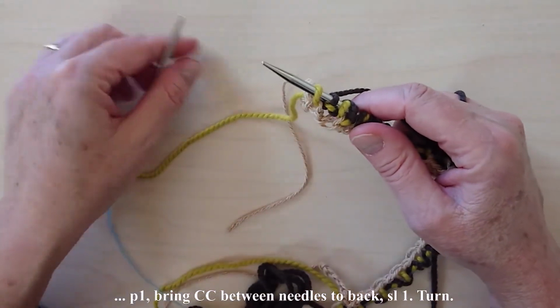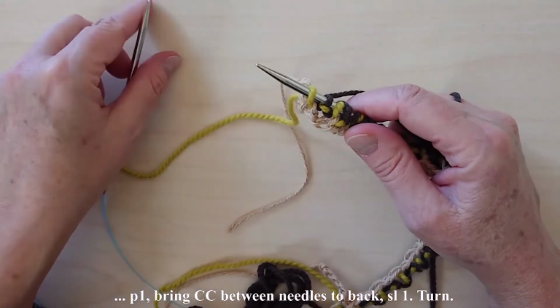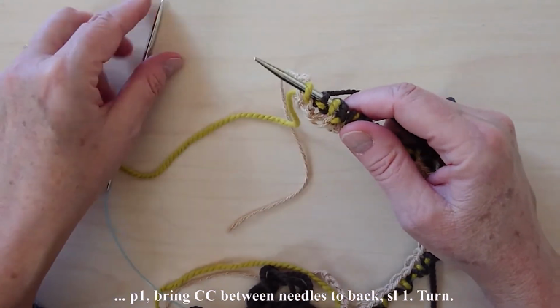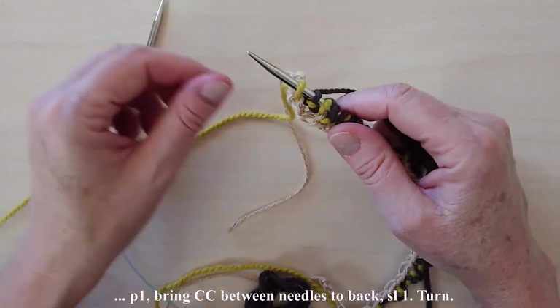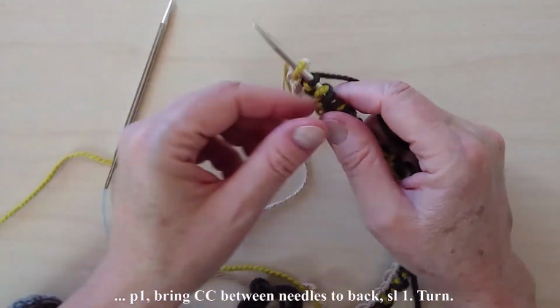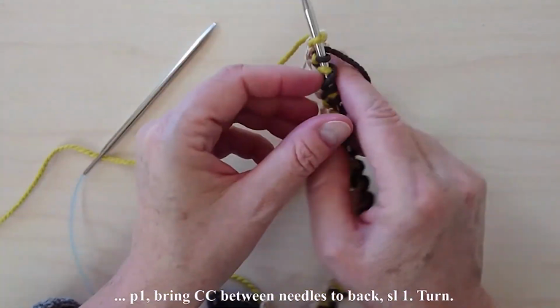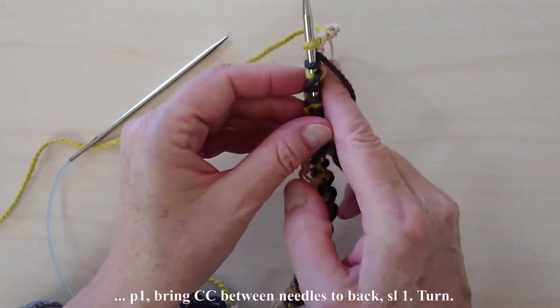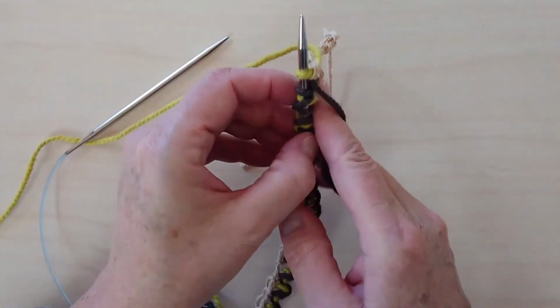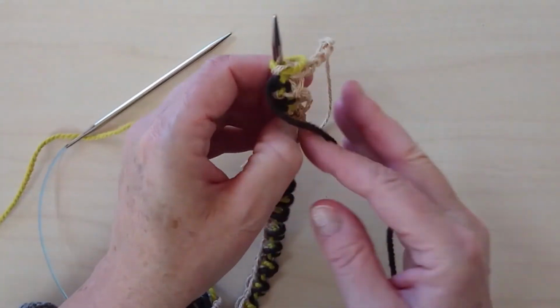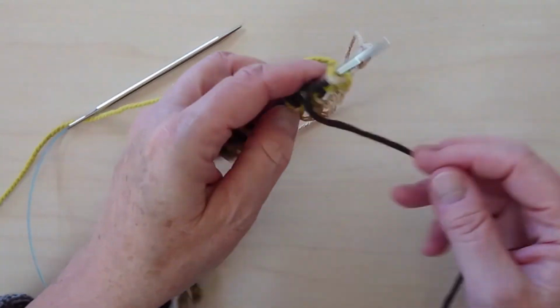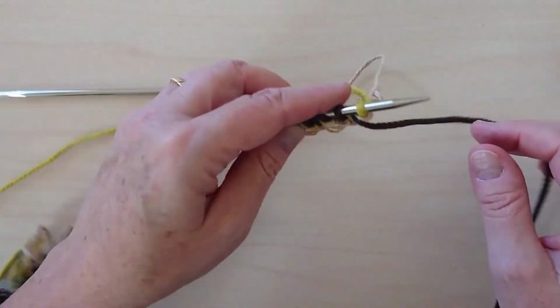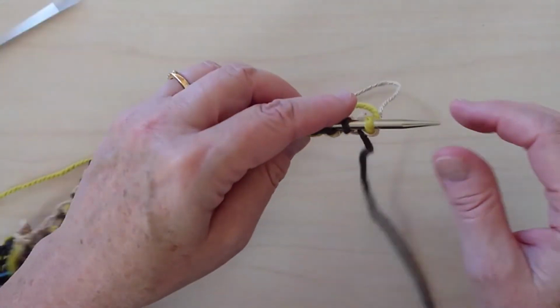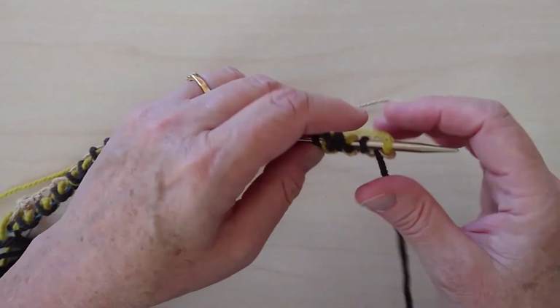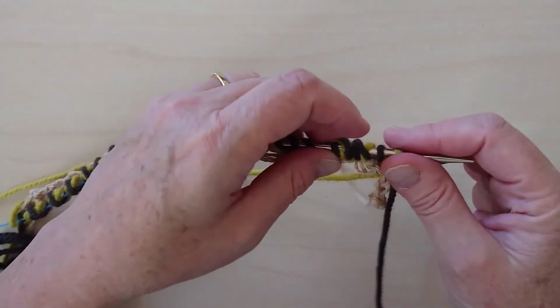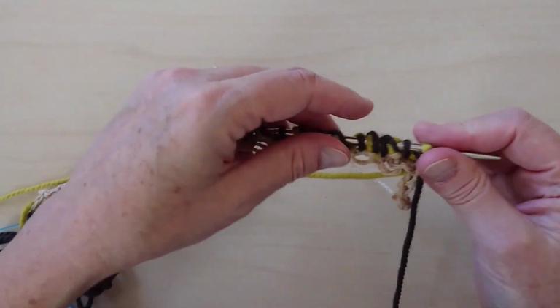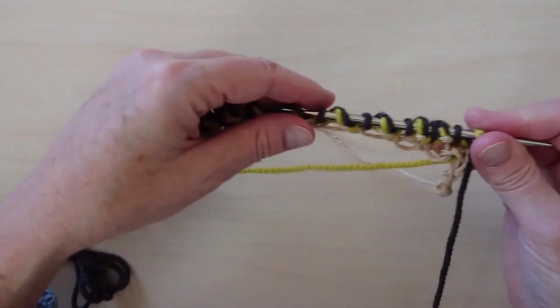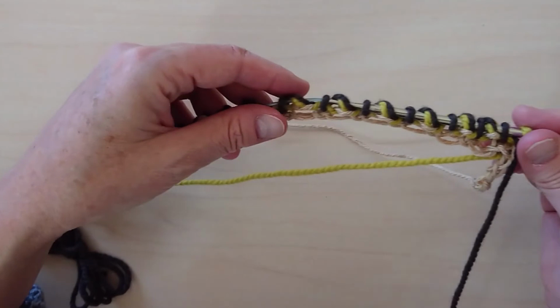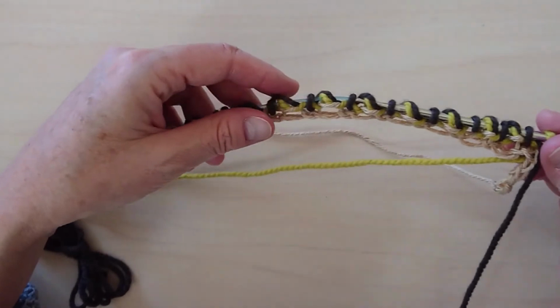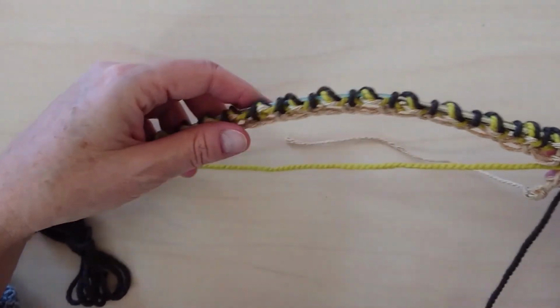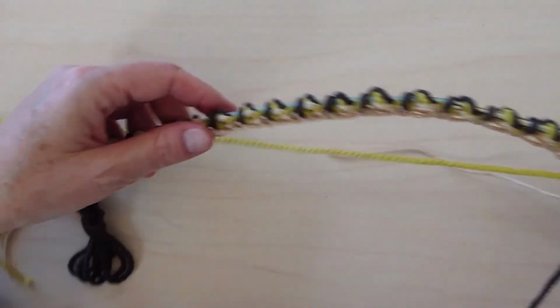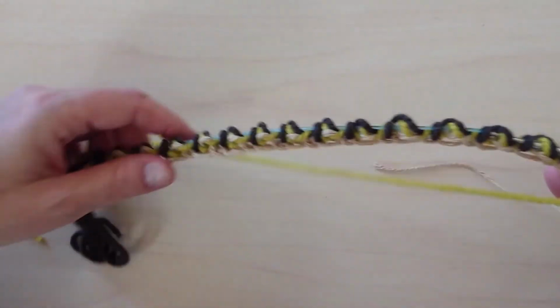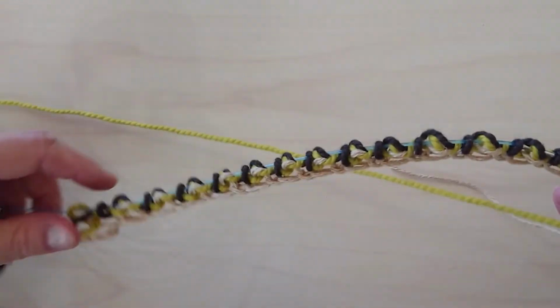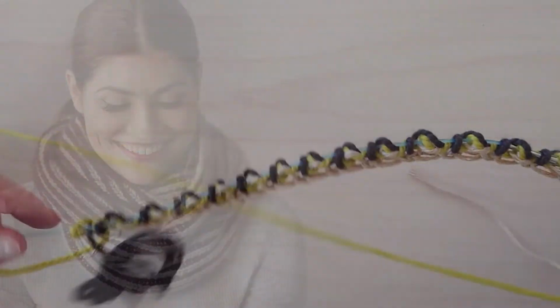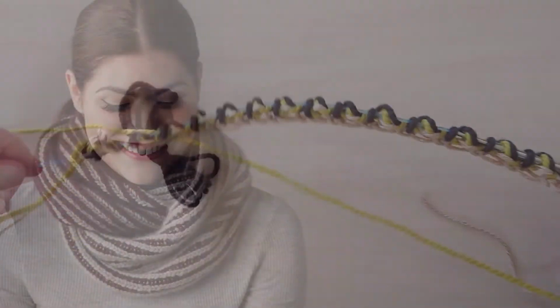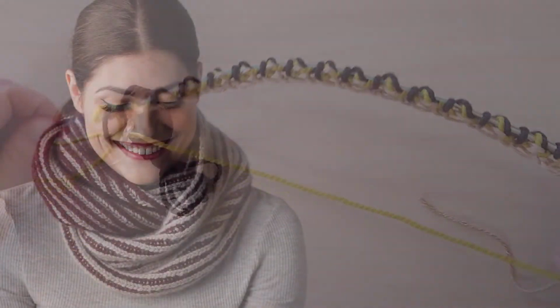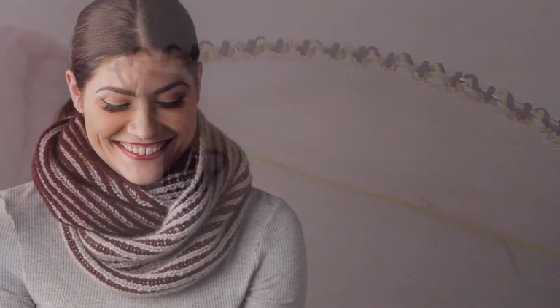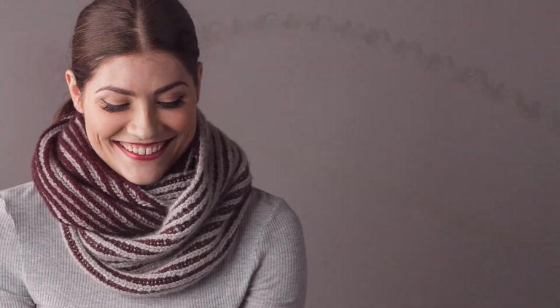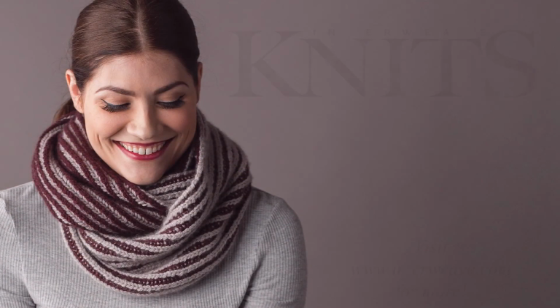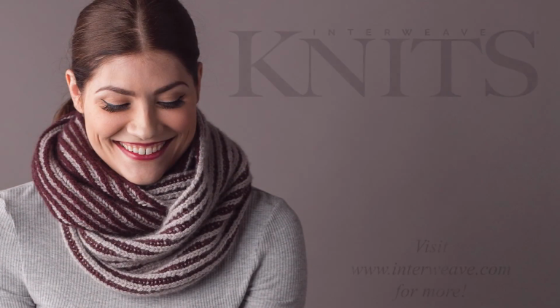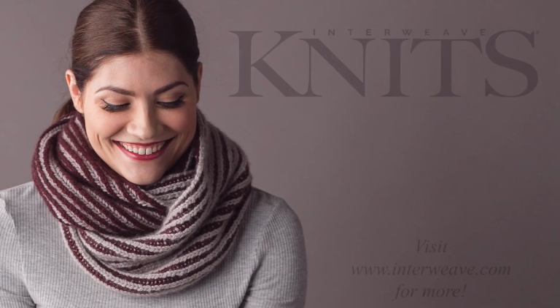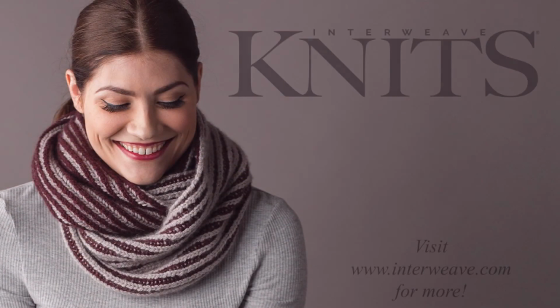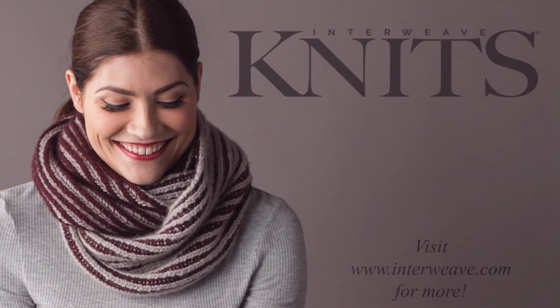Turn the work. The setup row is complete, and now you're ready to start working the Brio stitch pattern.